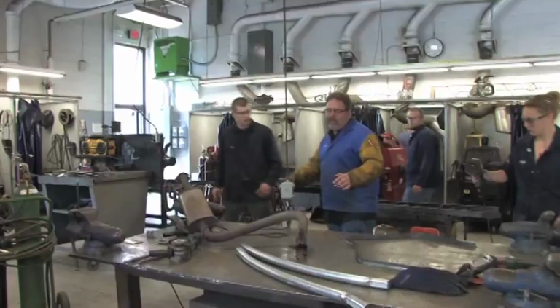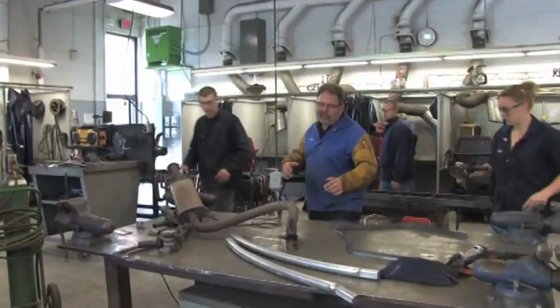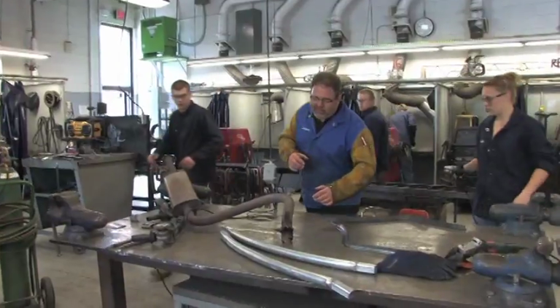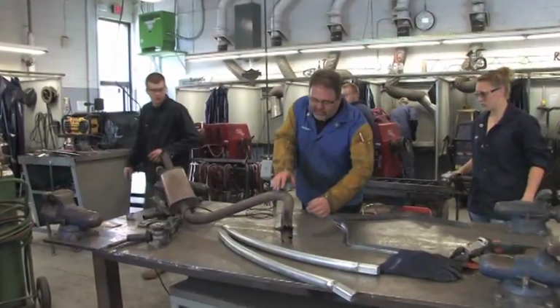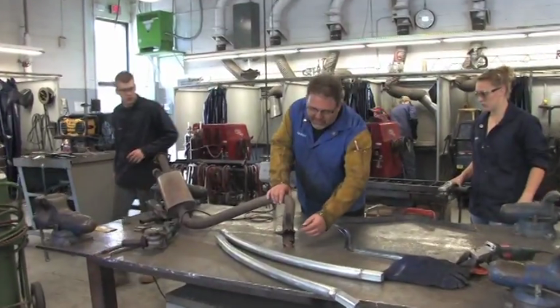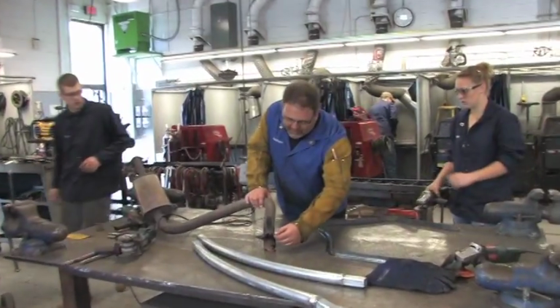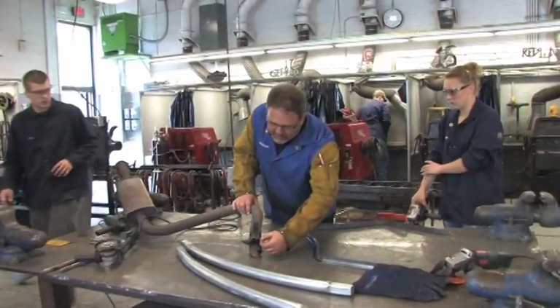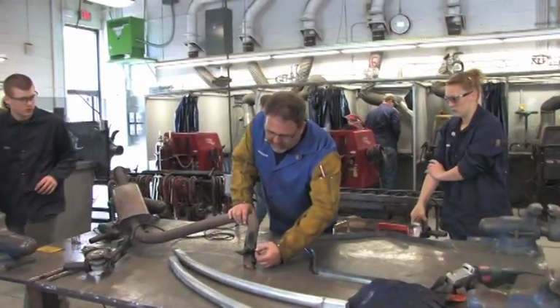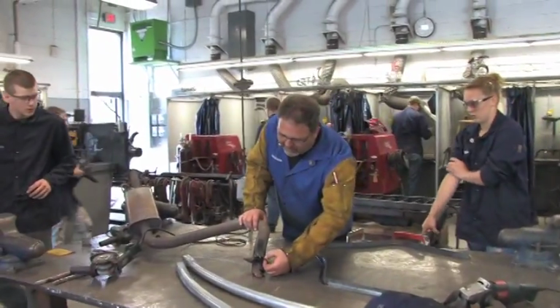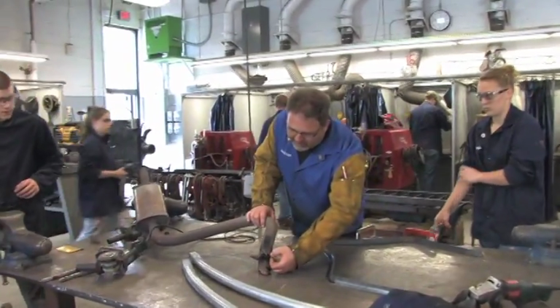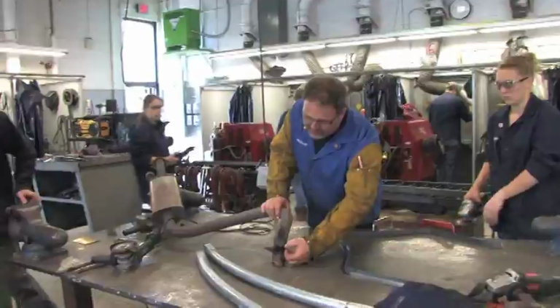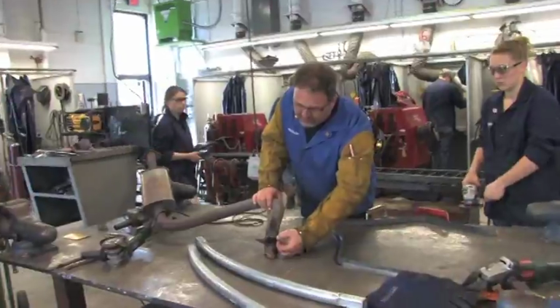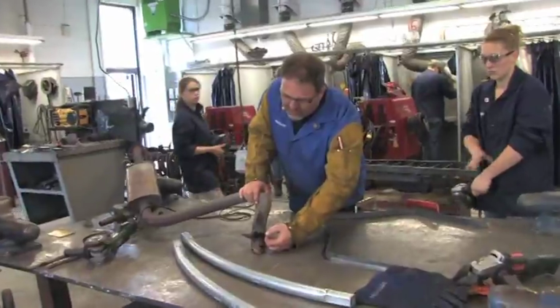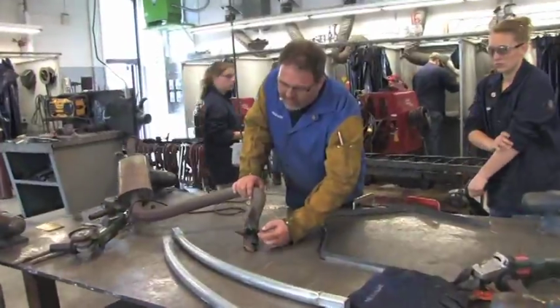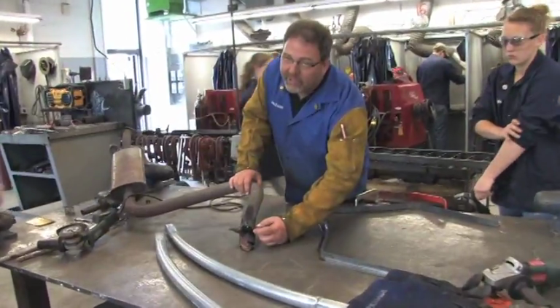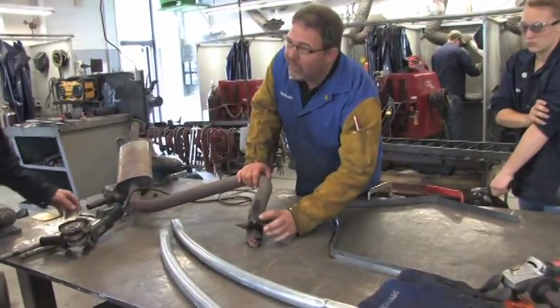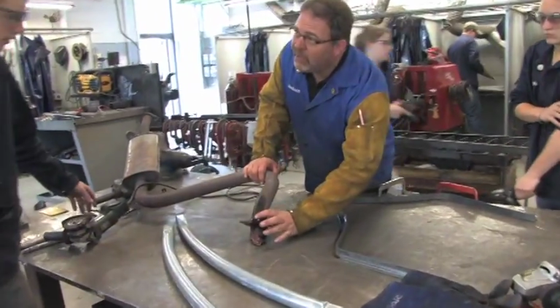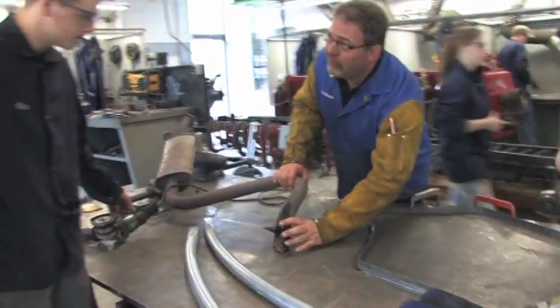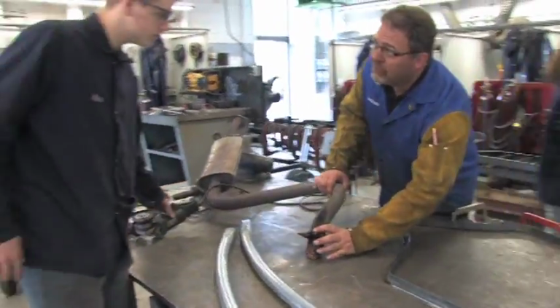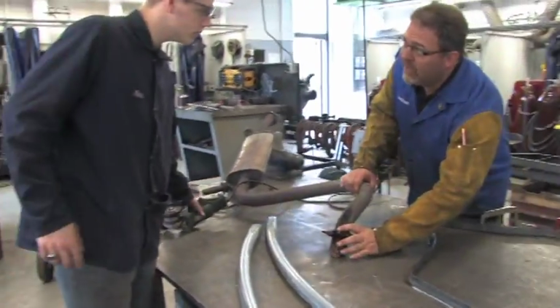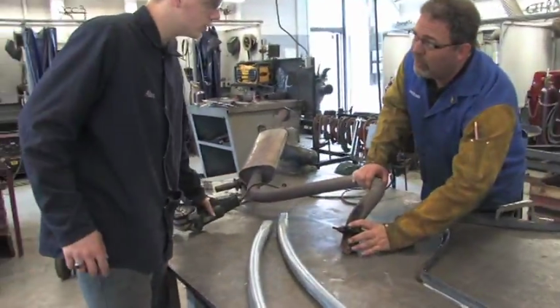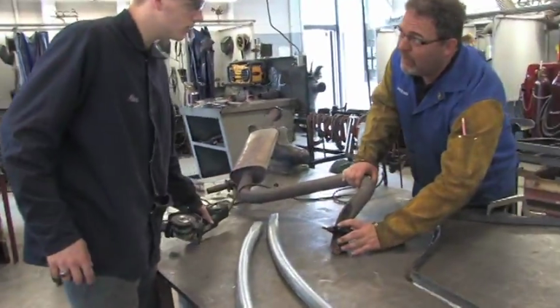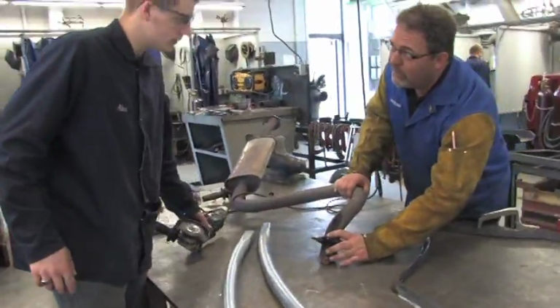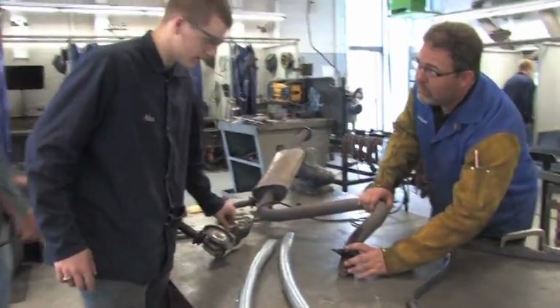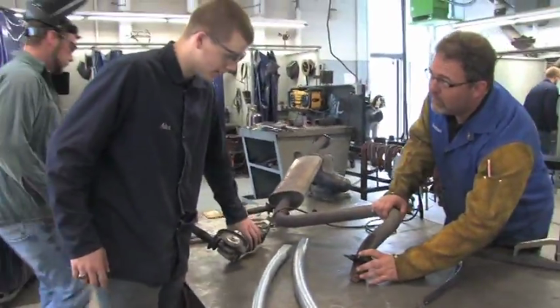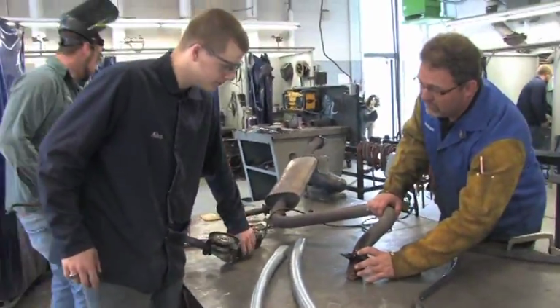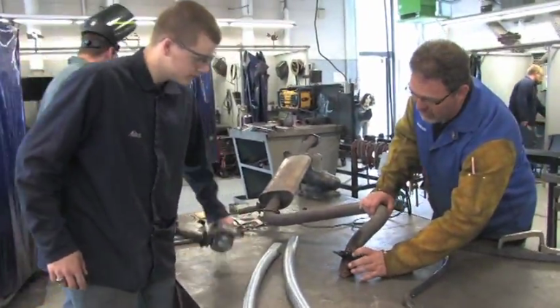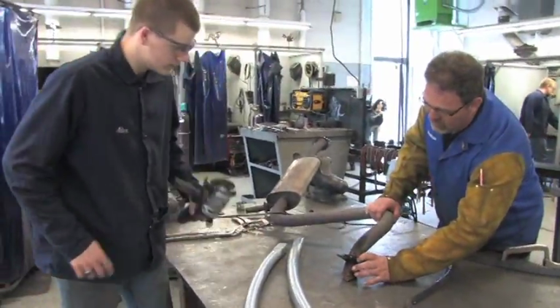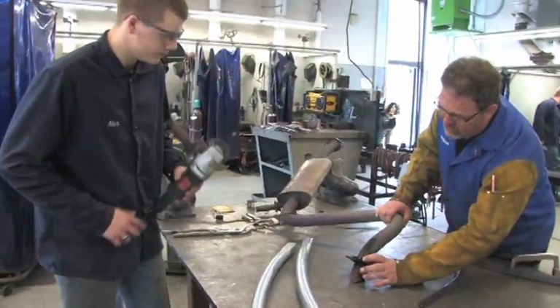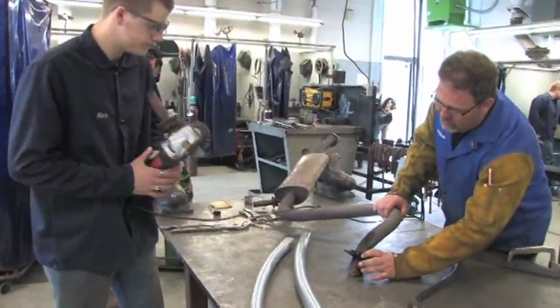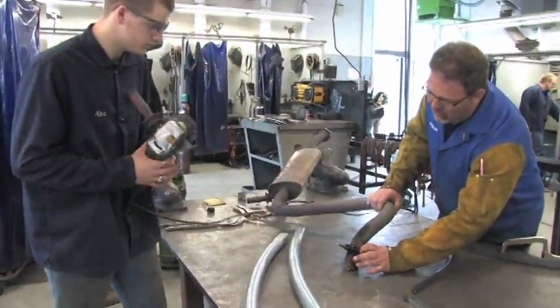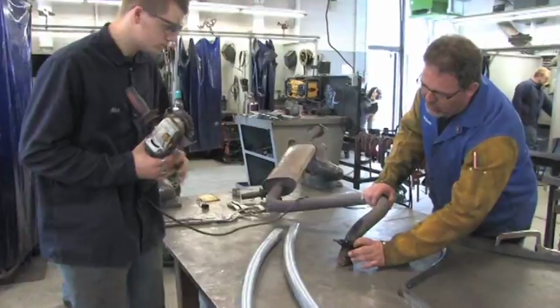Welding techniques used in repairing autos, trucks, motorcycles, bikes, and farm equipment are covered in detail.